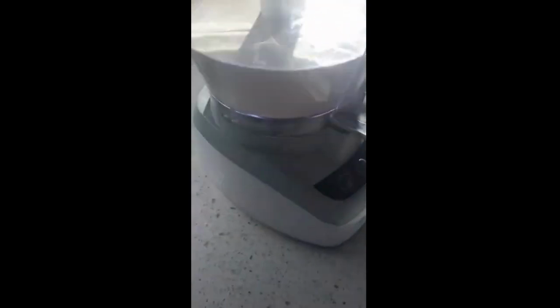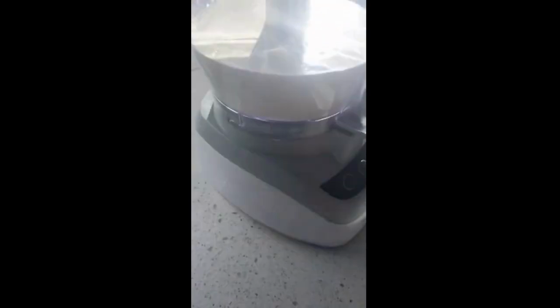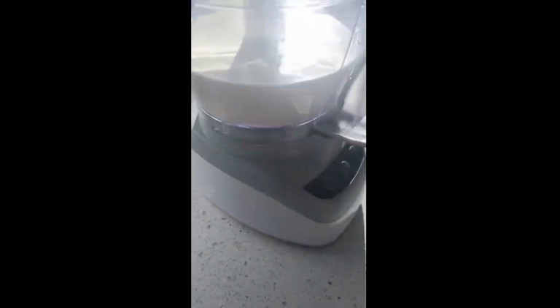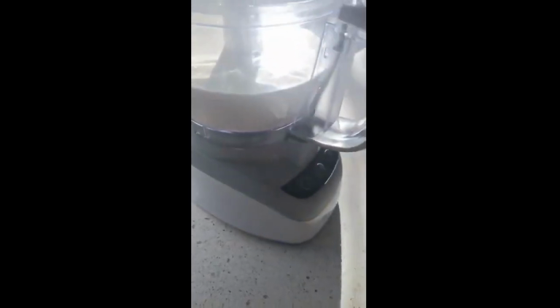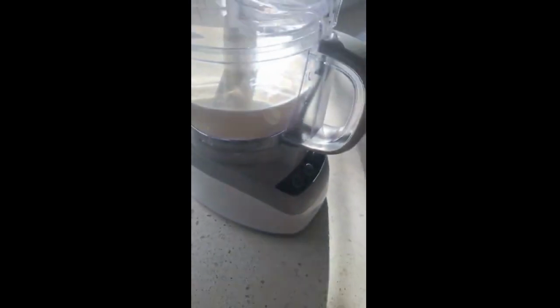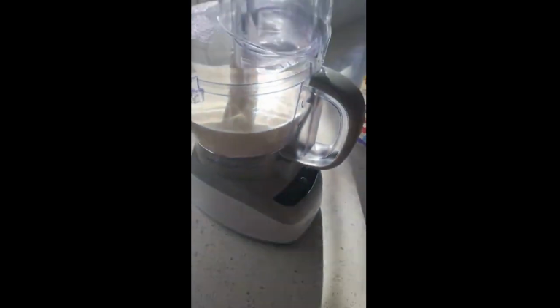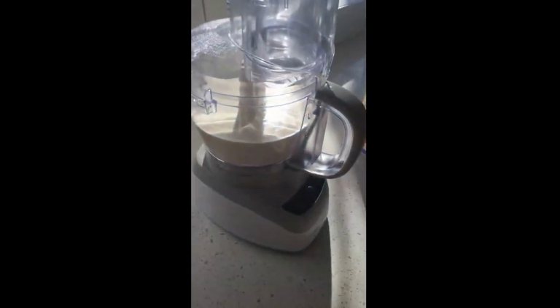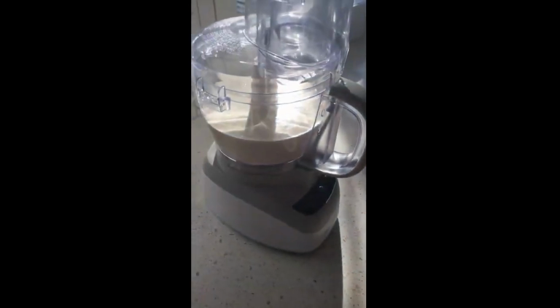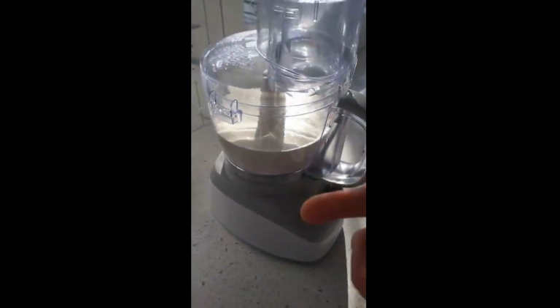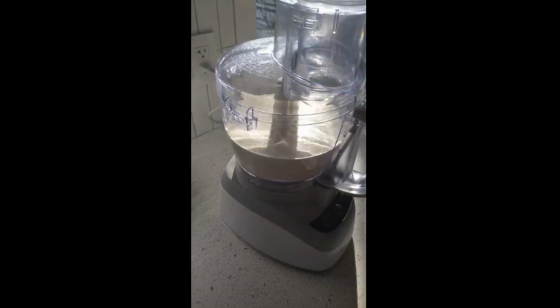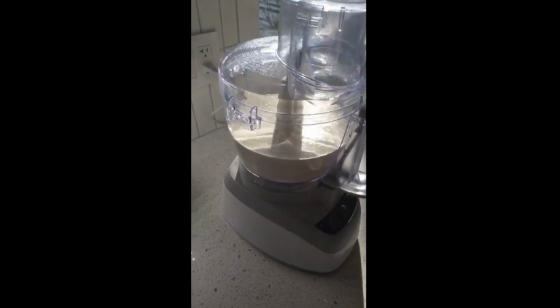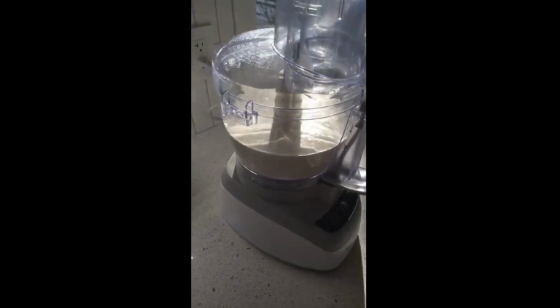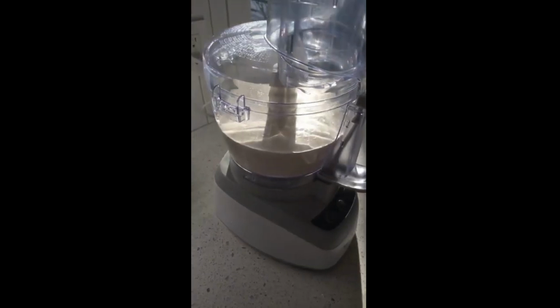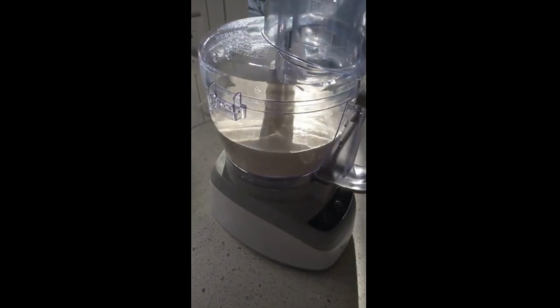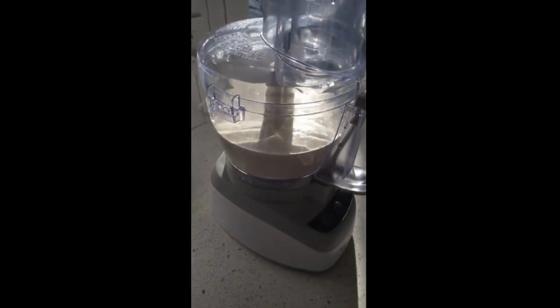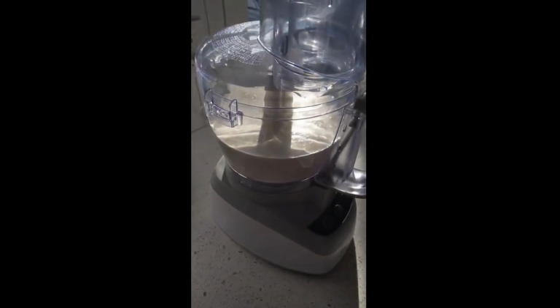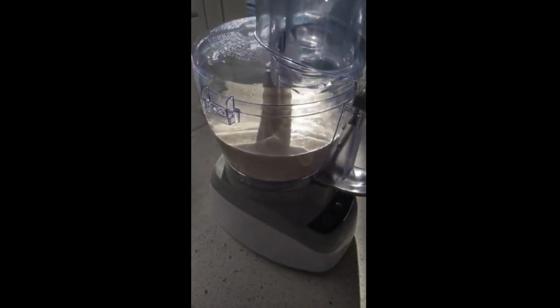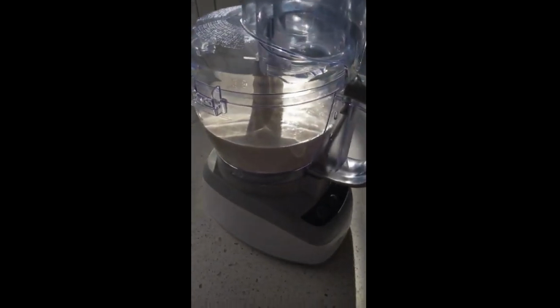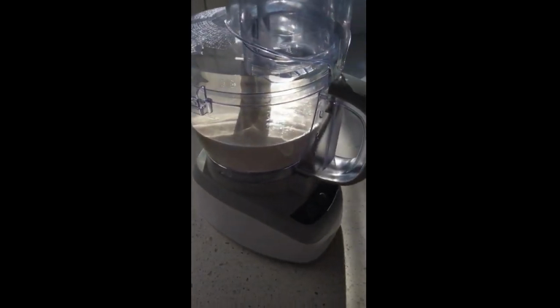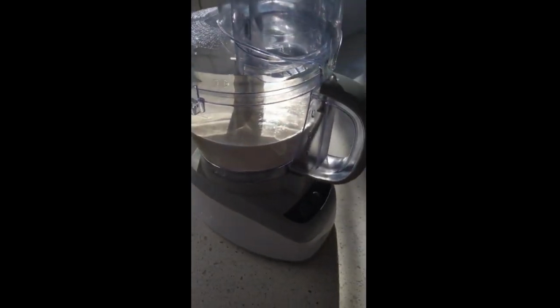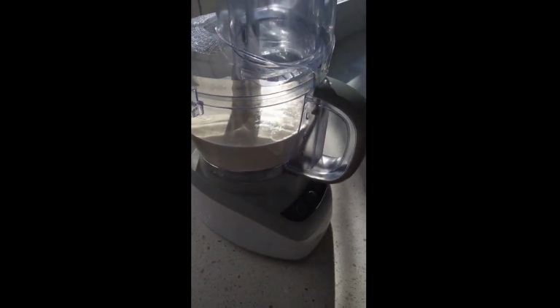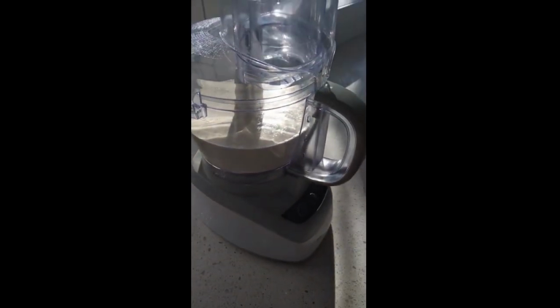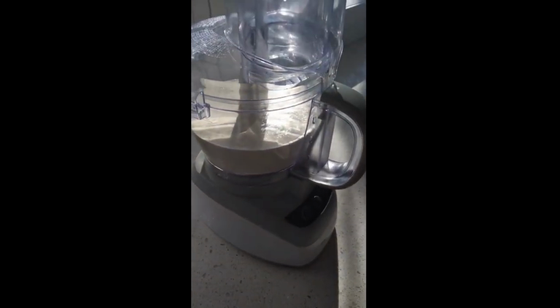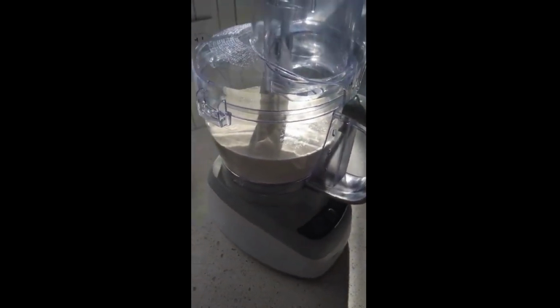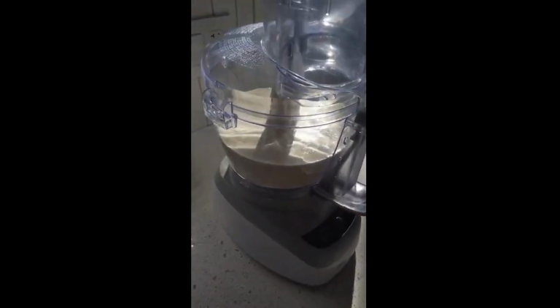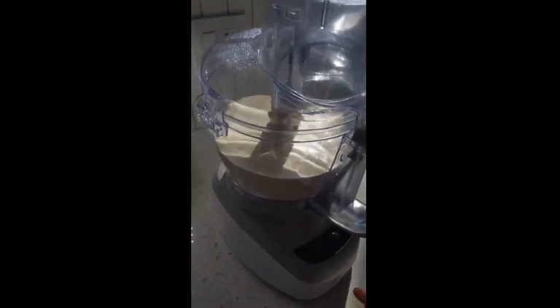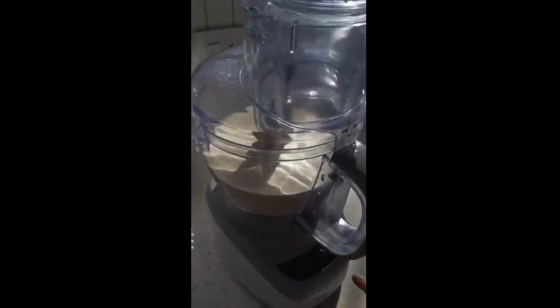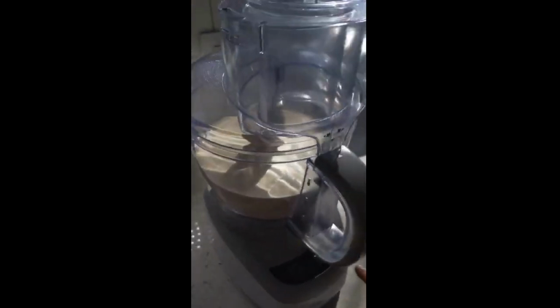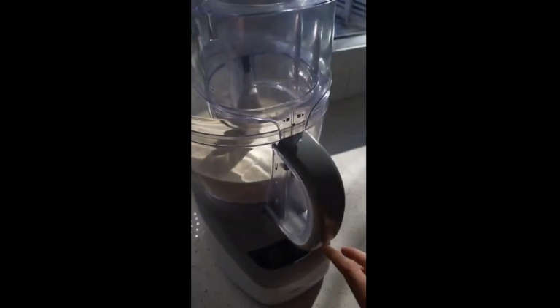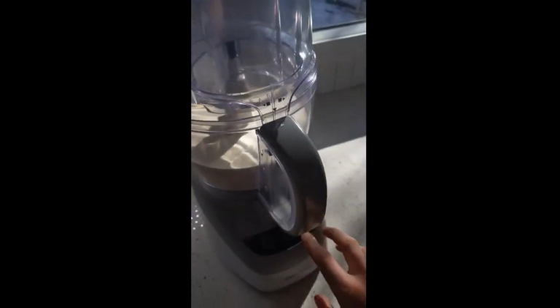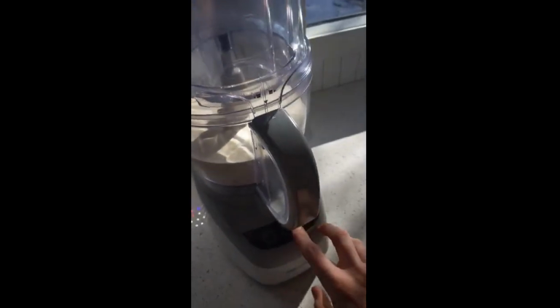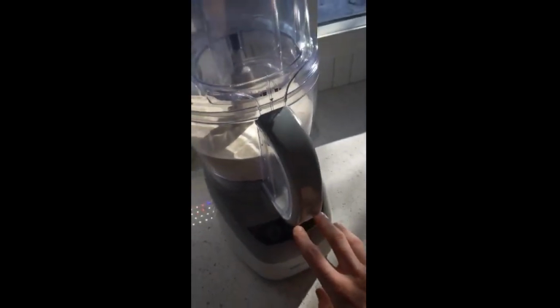35% whipping cream. And you can just turn it on. We'll go for about ten minutes and I'll be back and I'll show you guys what we get.